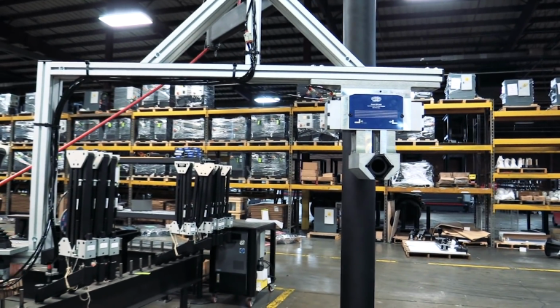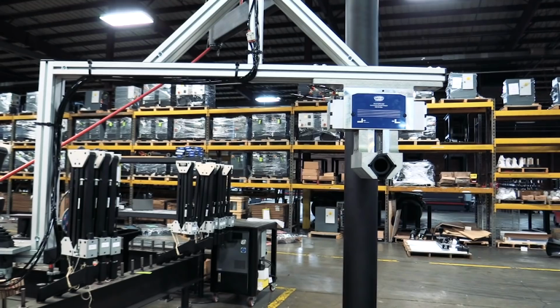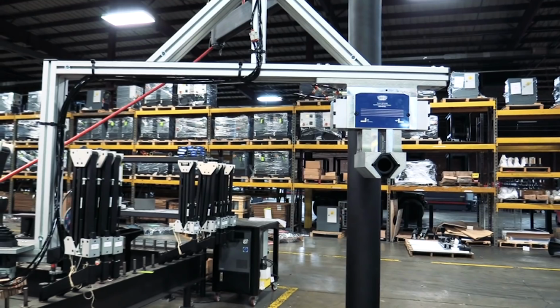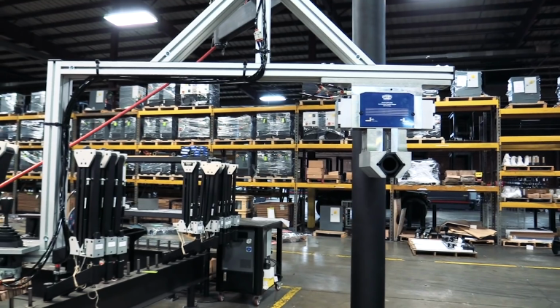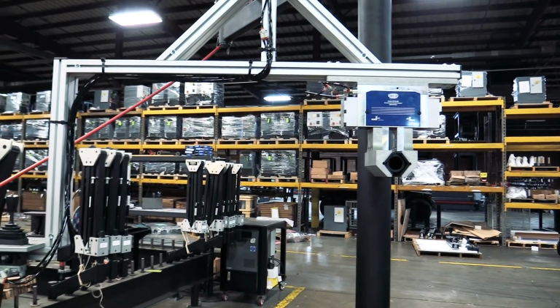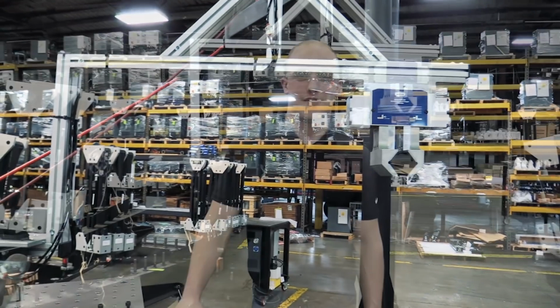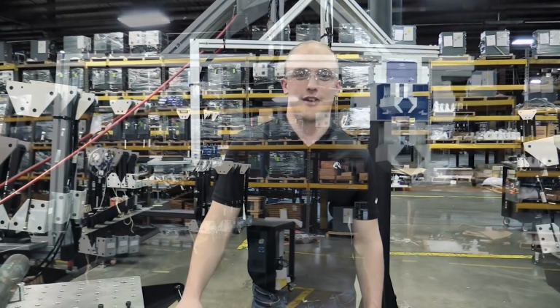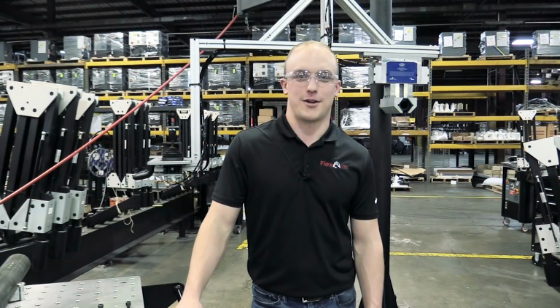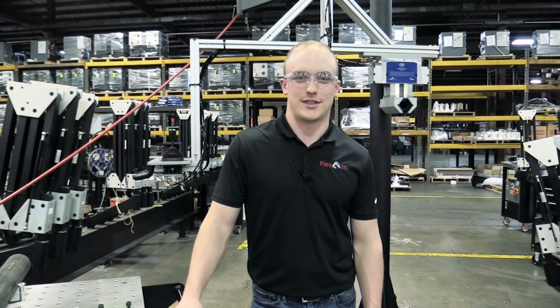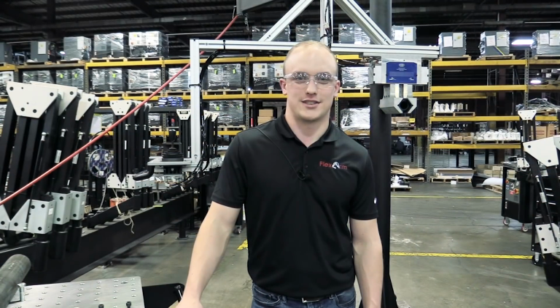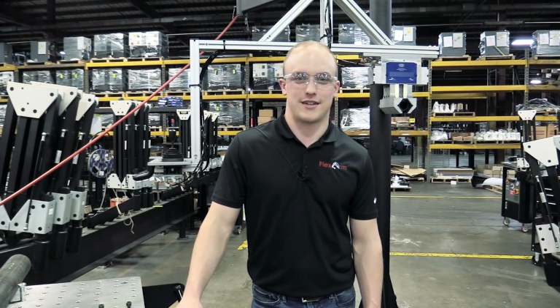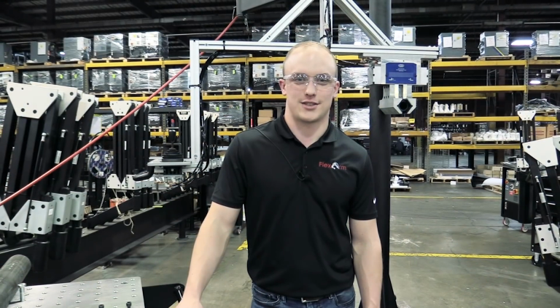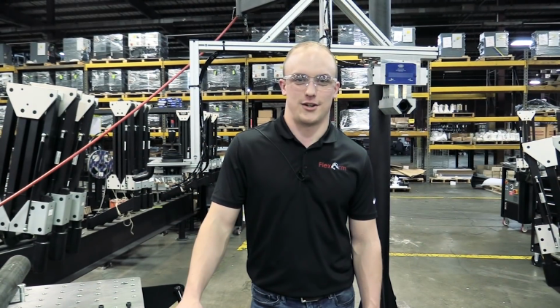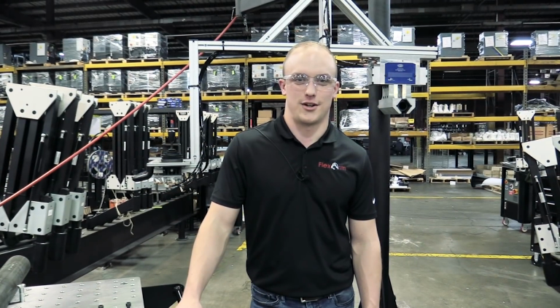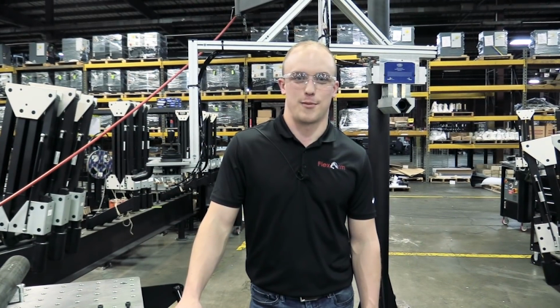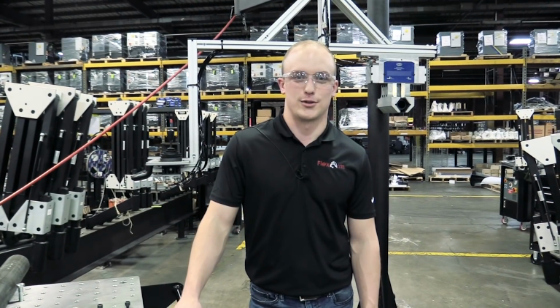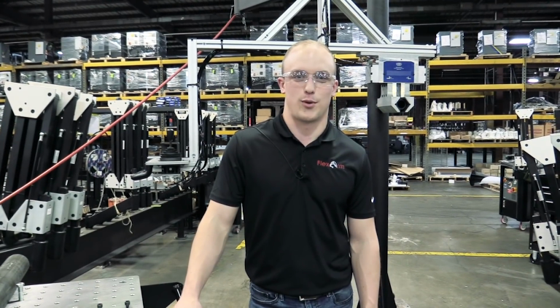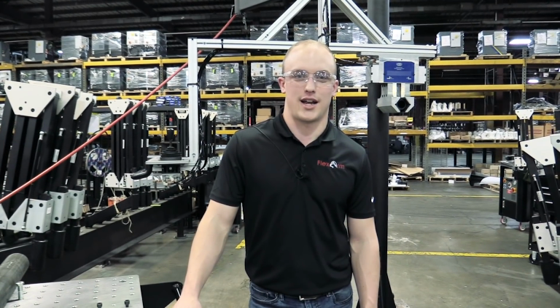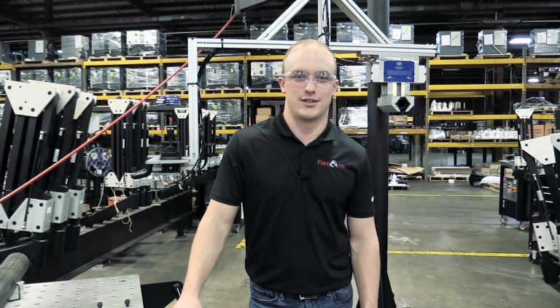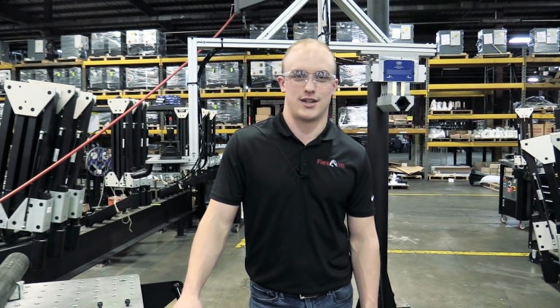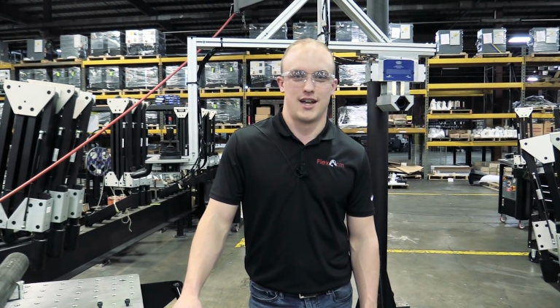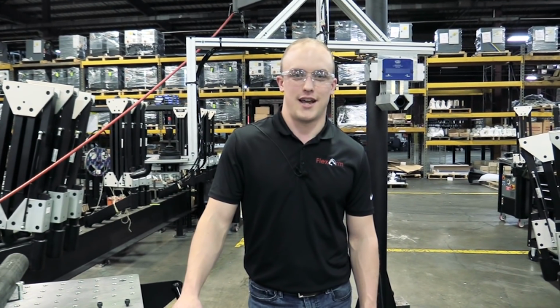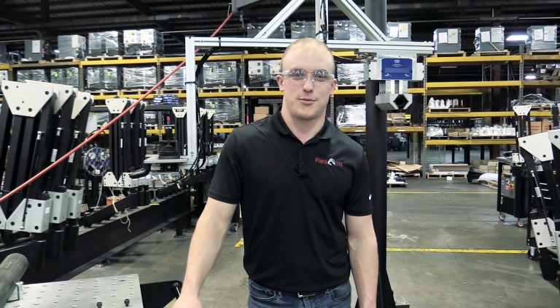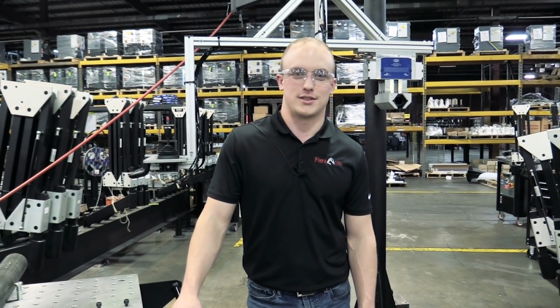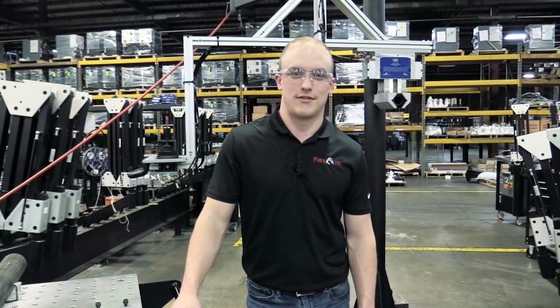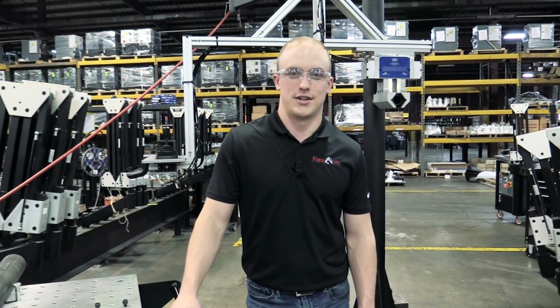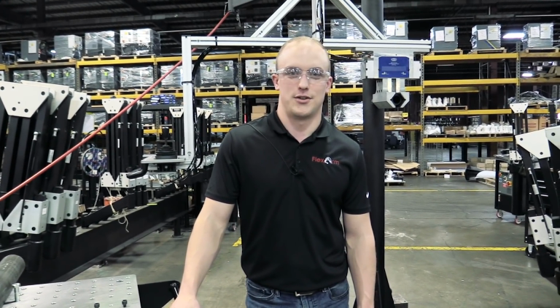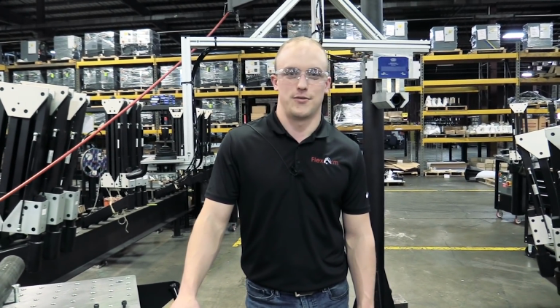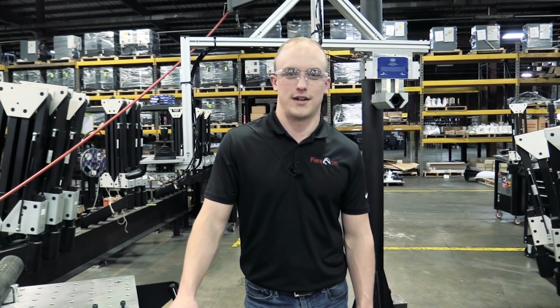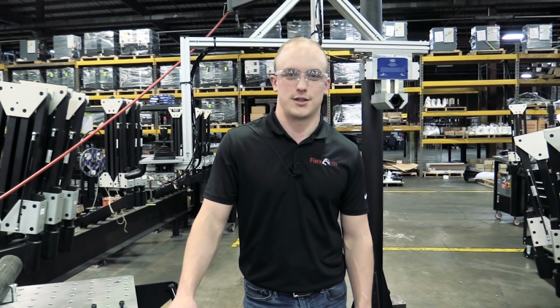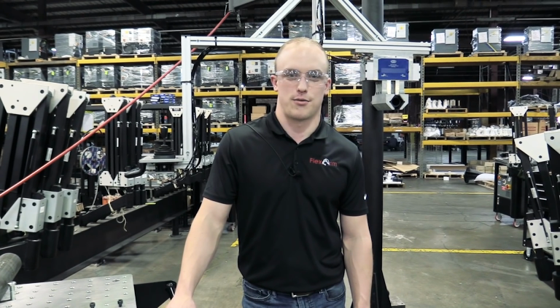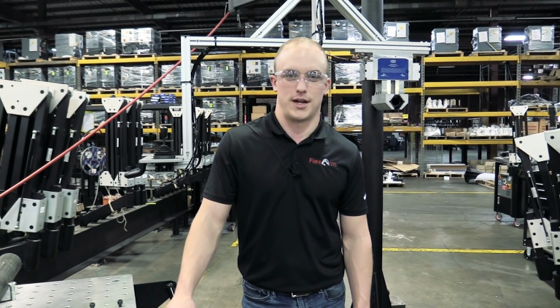Thanks for watching. If you have any questions, give us a call. Our number is 1-800-837-2503.